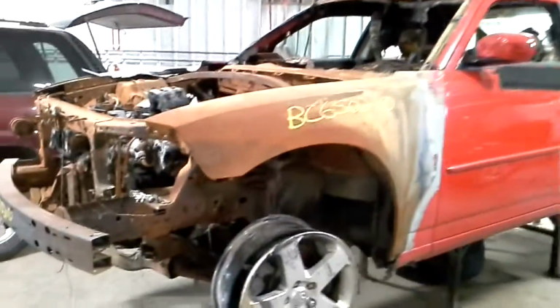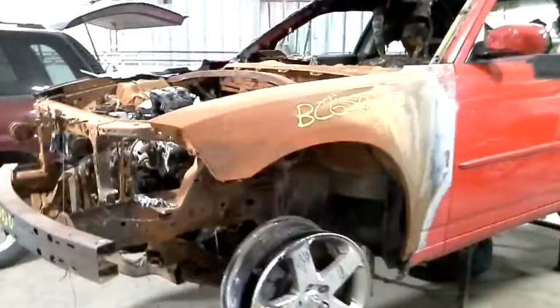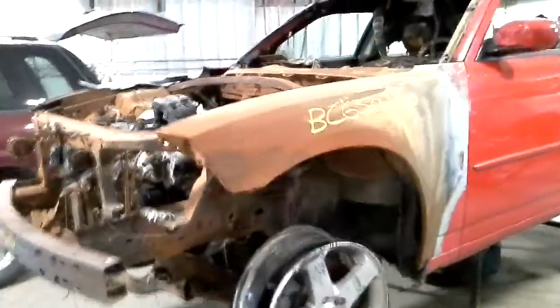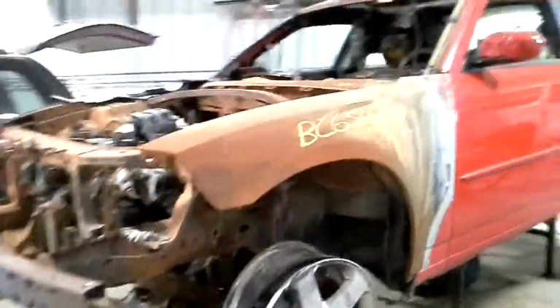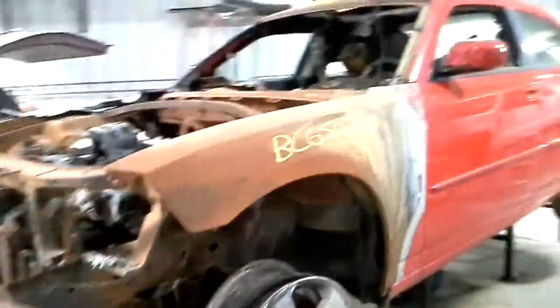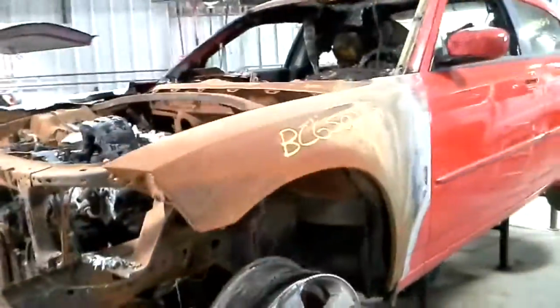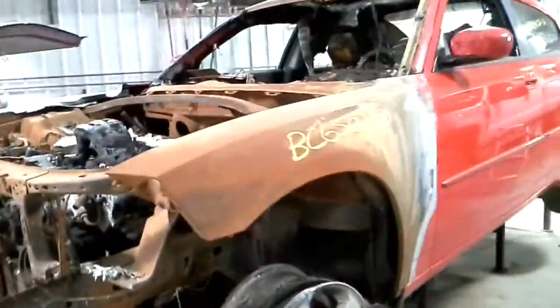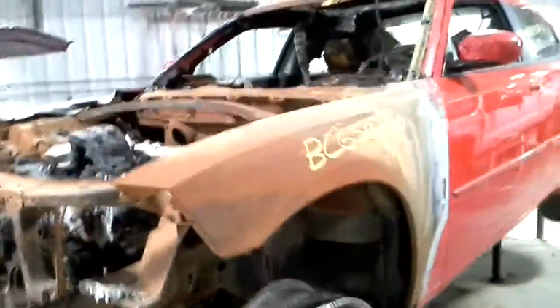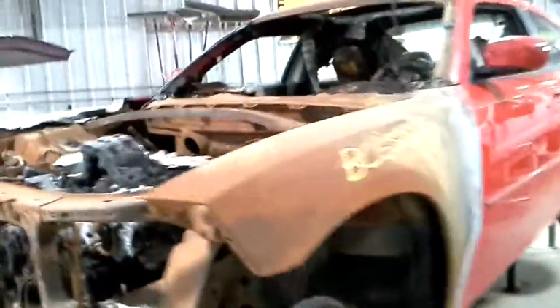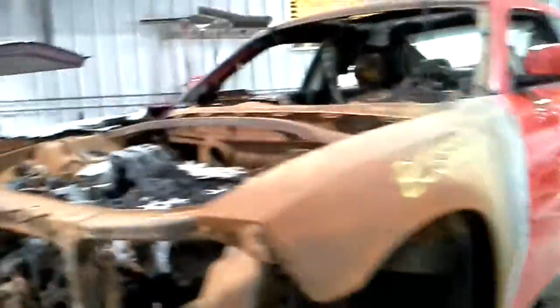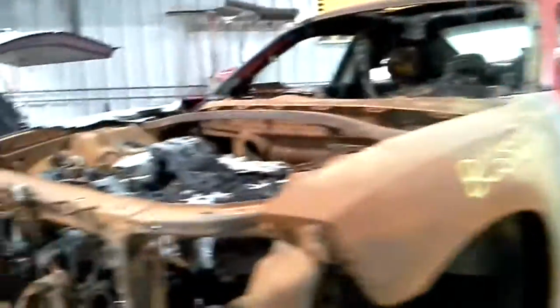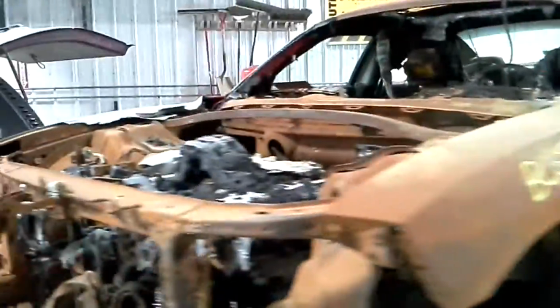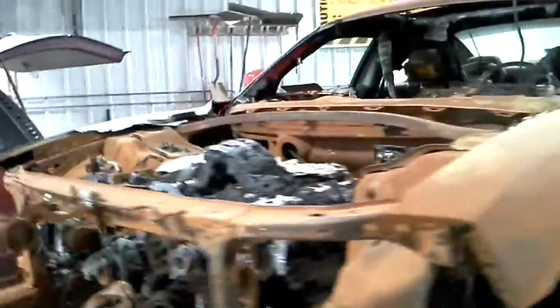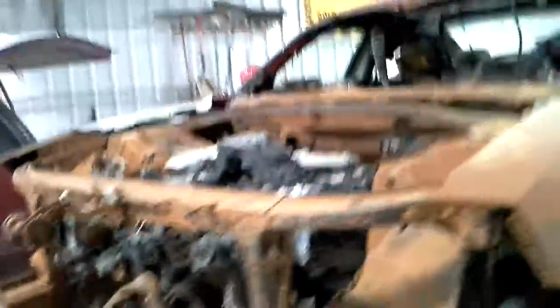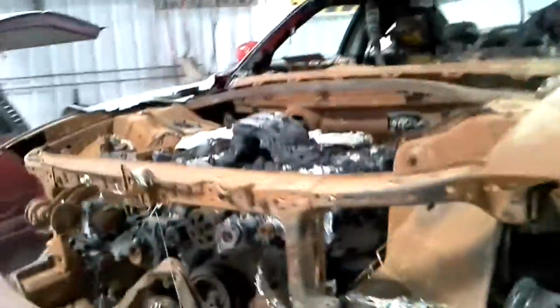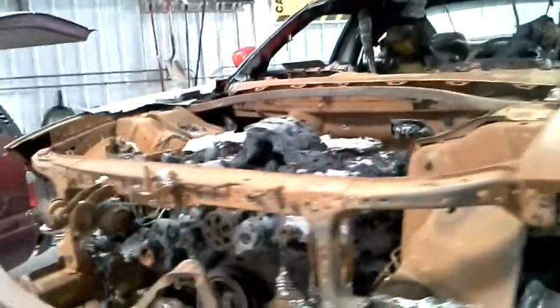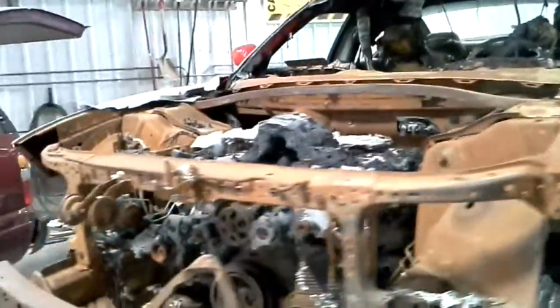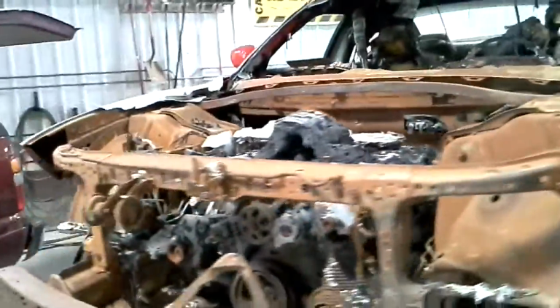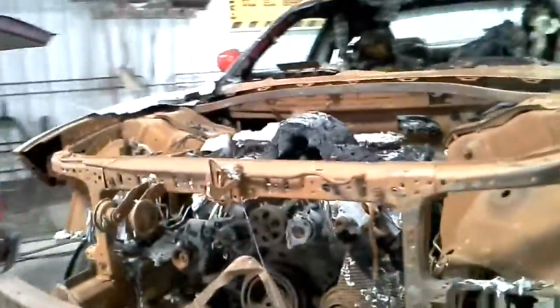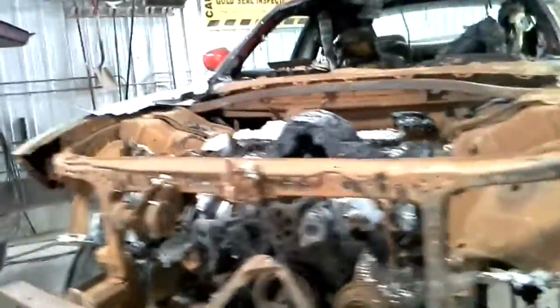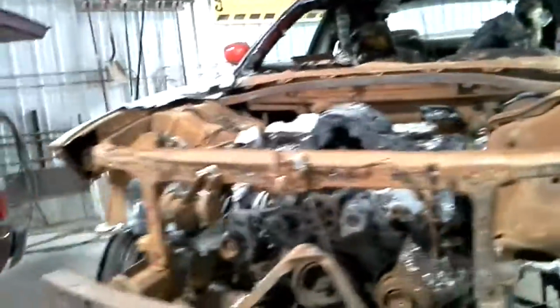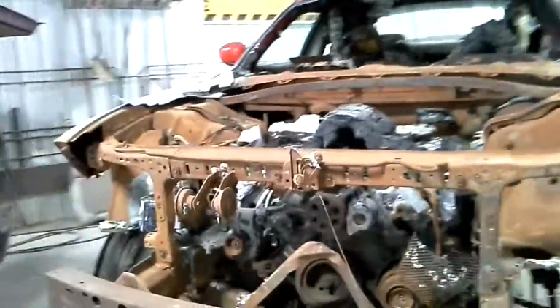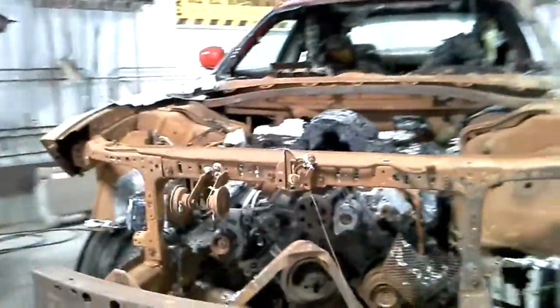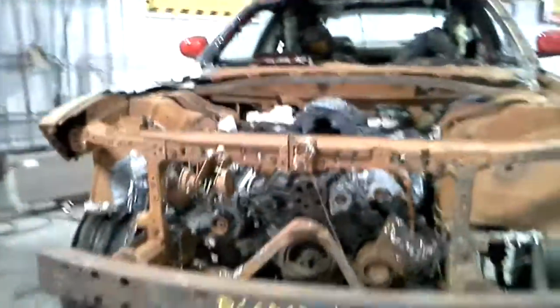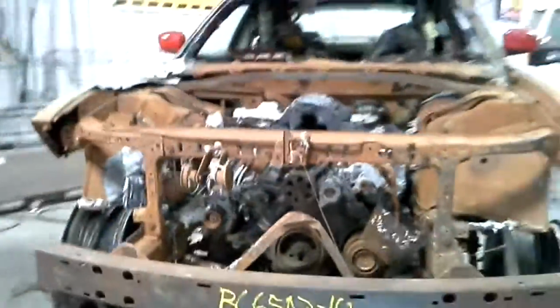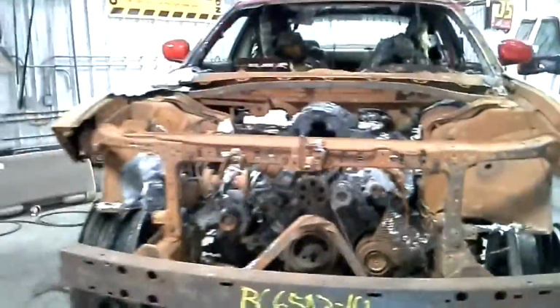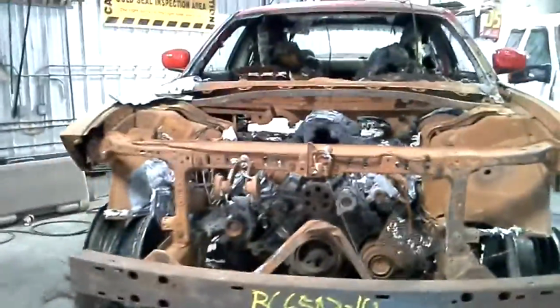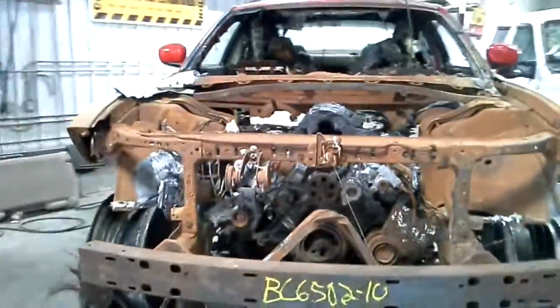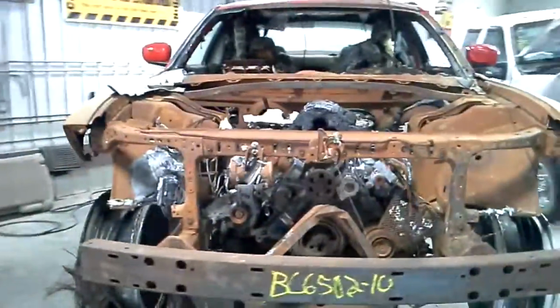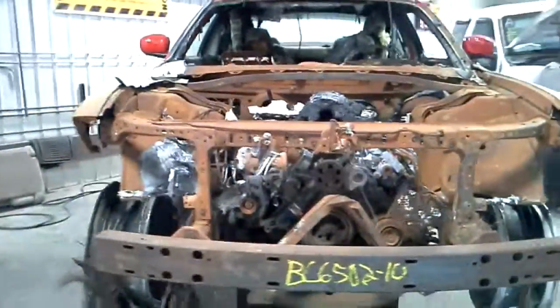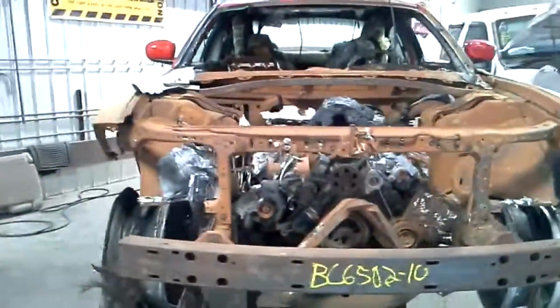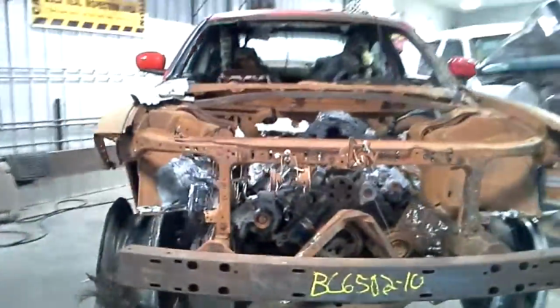Motor fire, which got into the dash, somewhat into the interior.